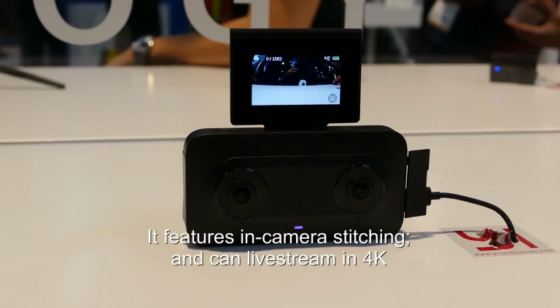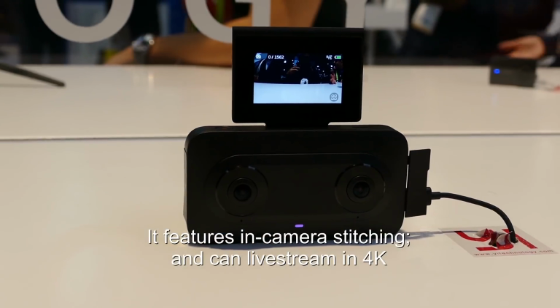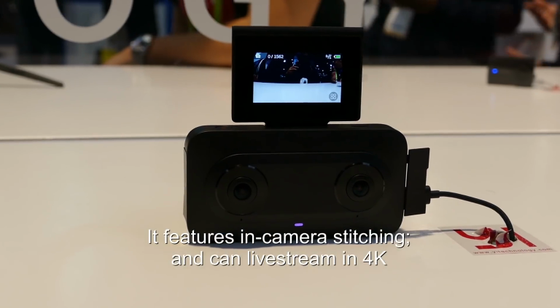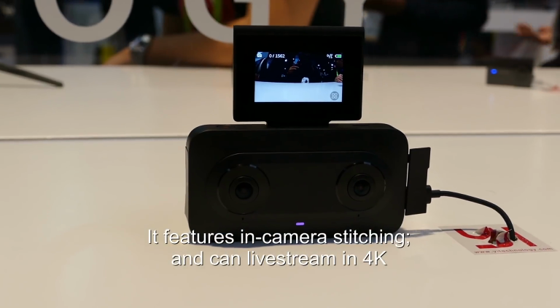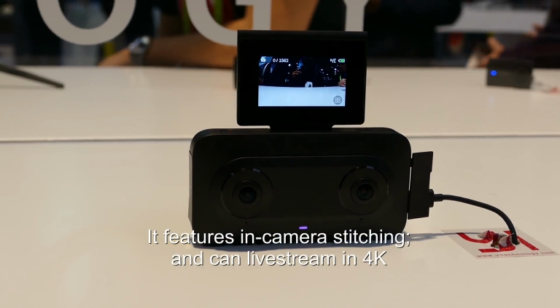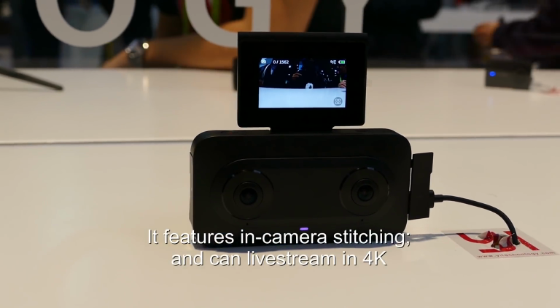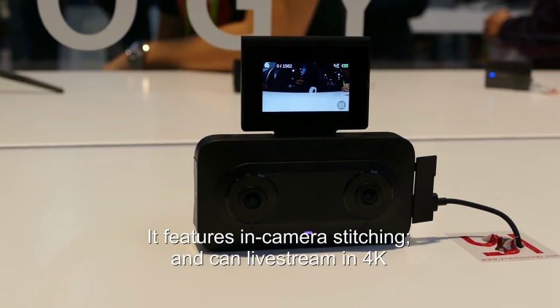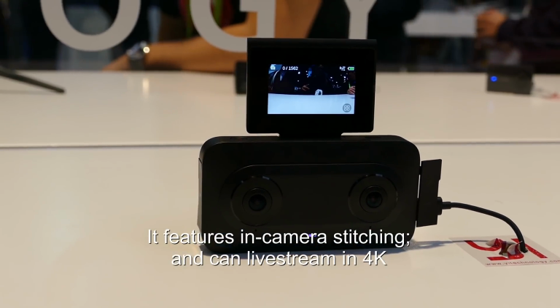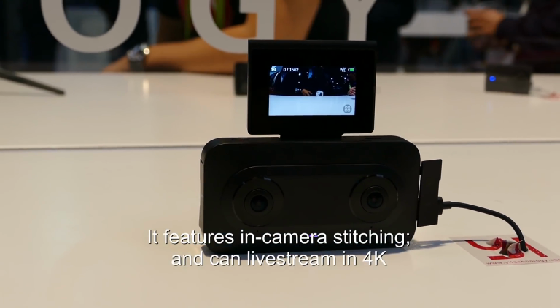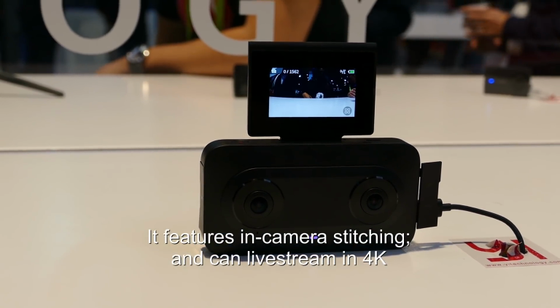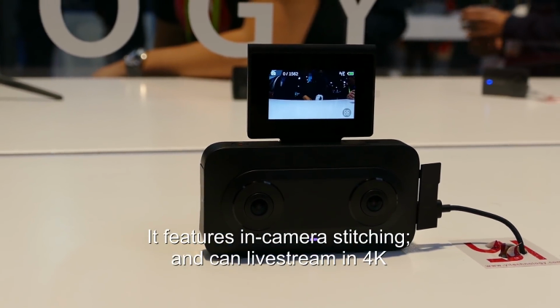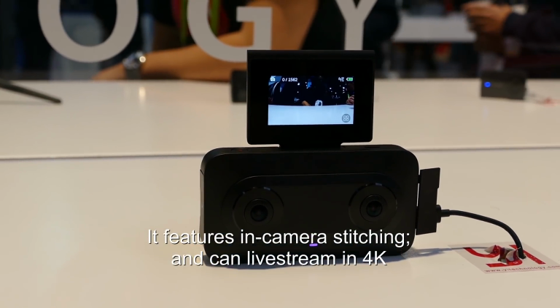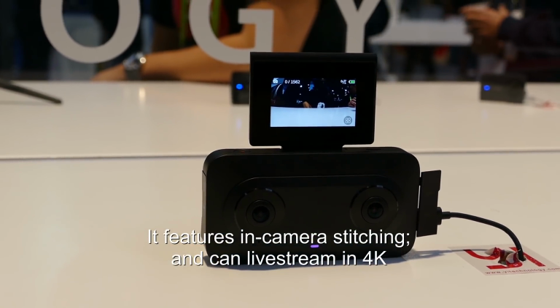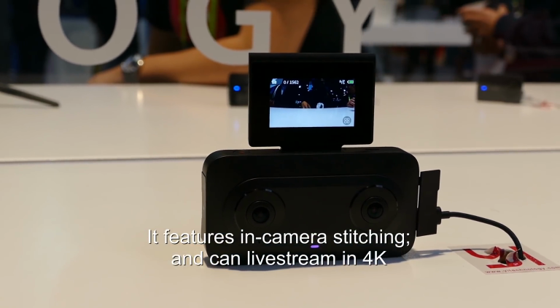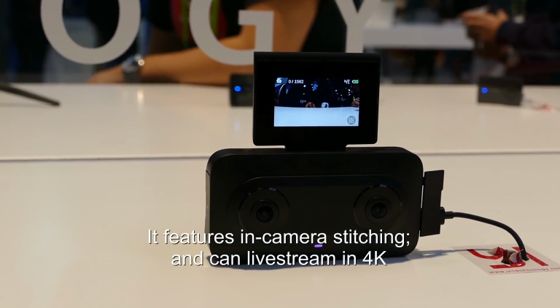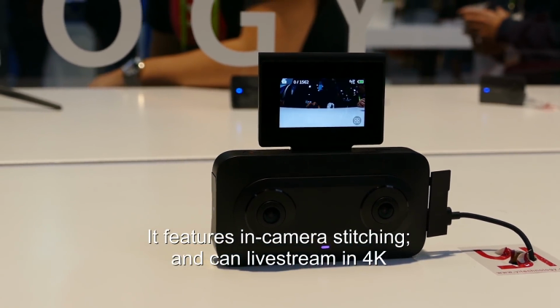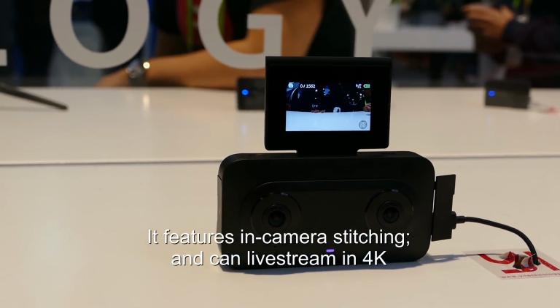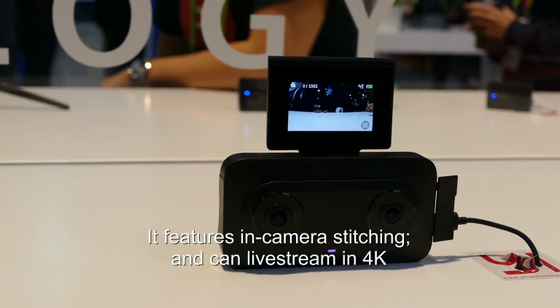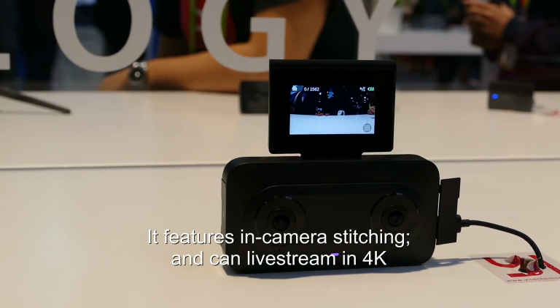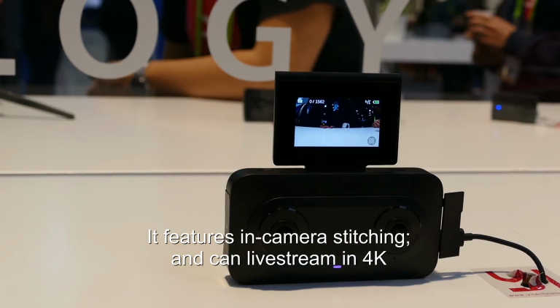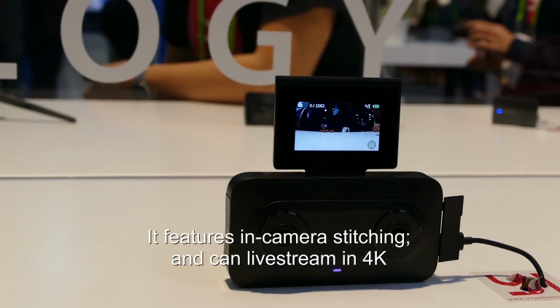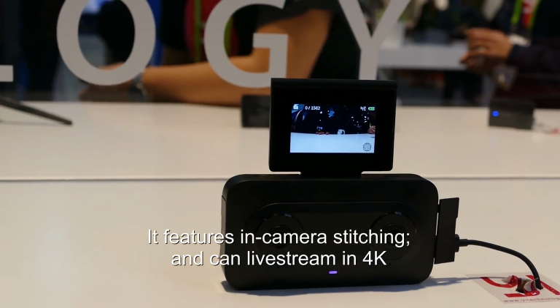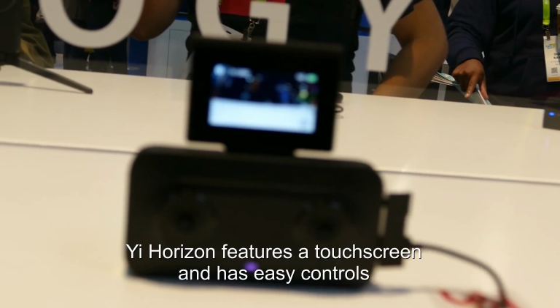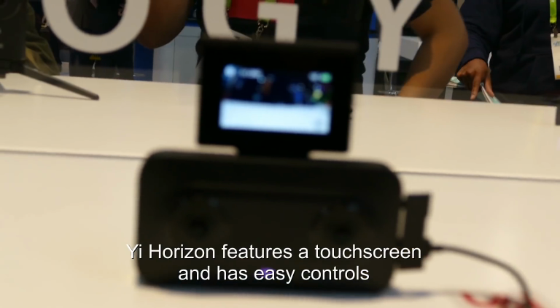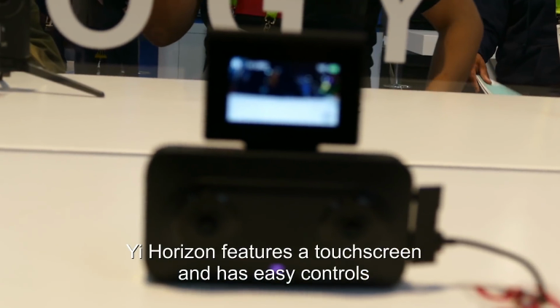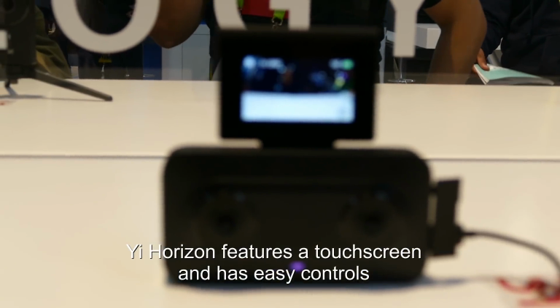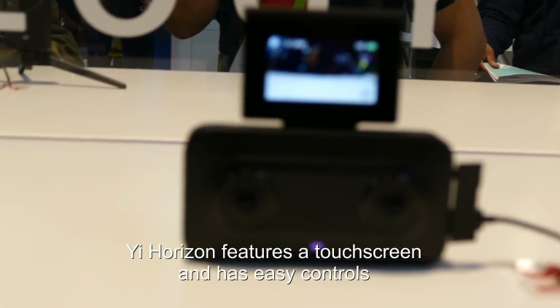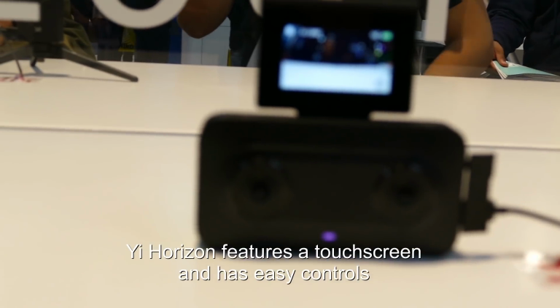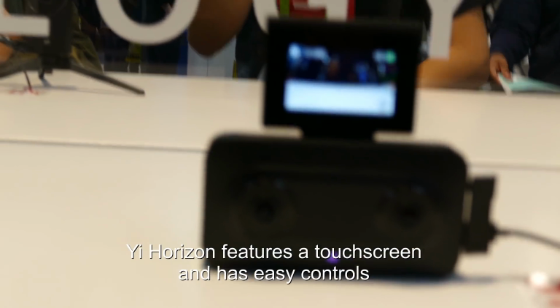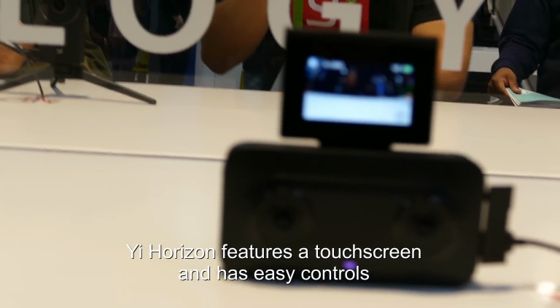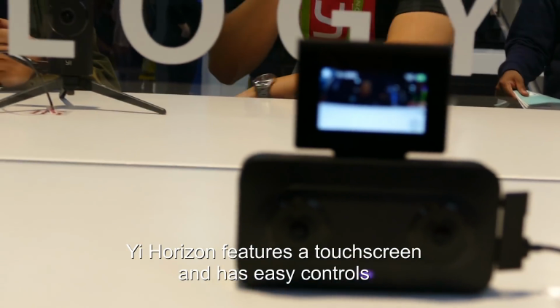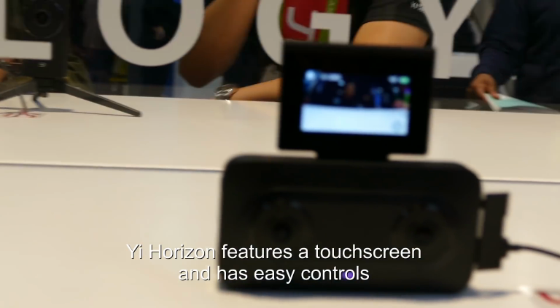Stitching camera — sounds familiar. It supports 4K live streams, and it's got a flip-up screen.